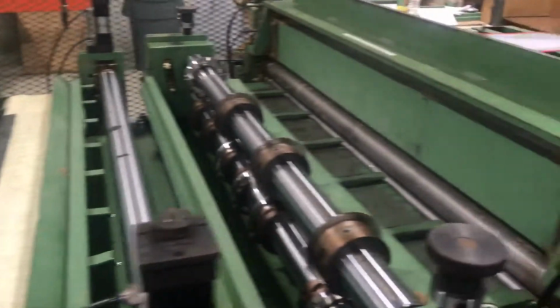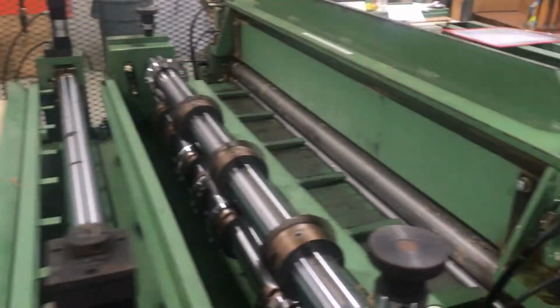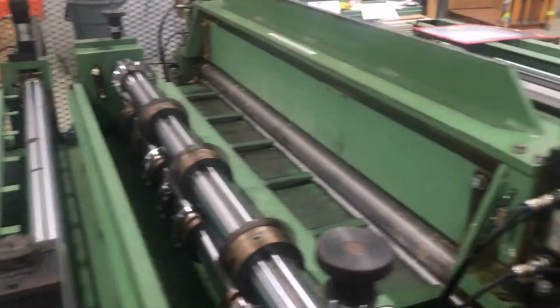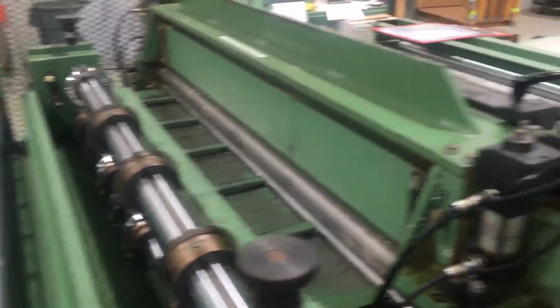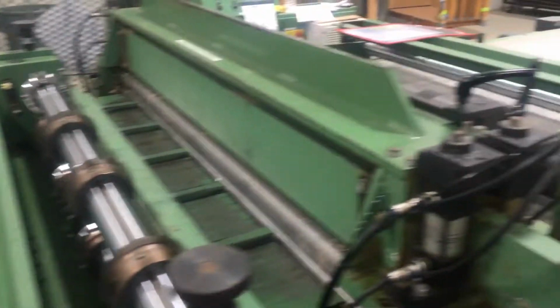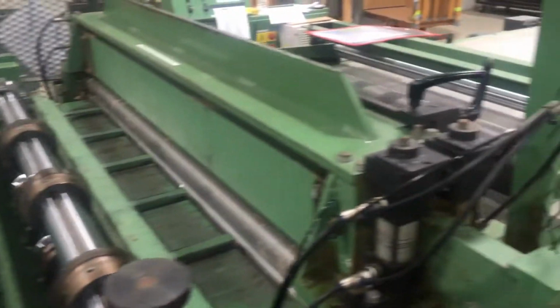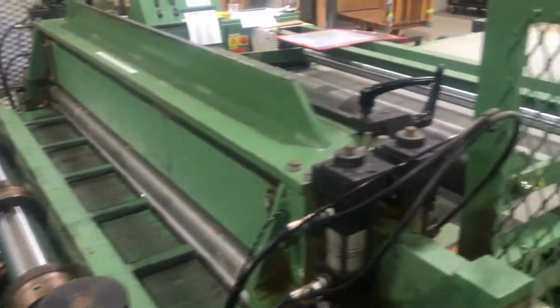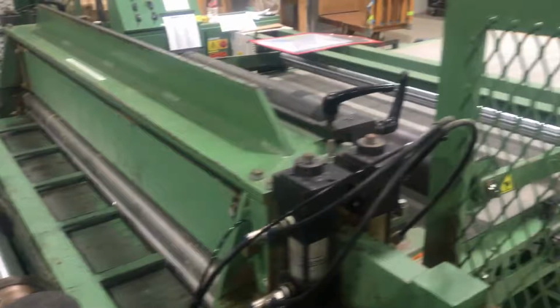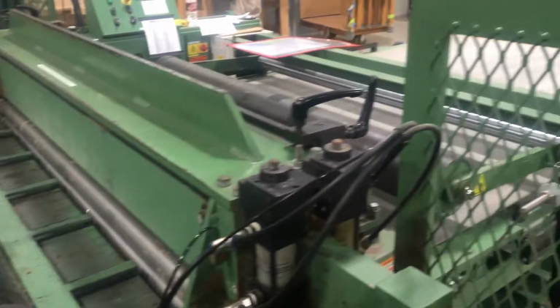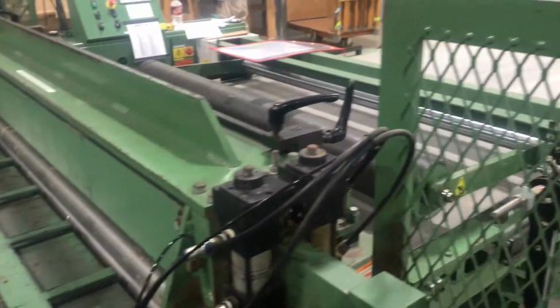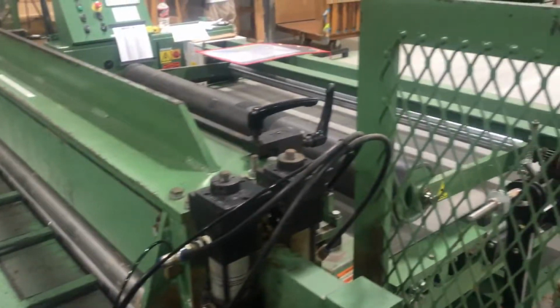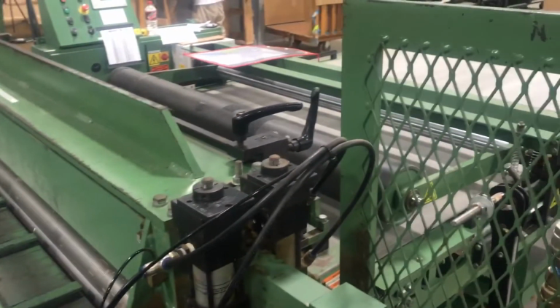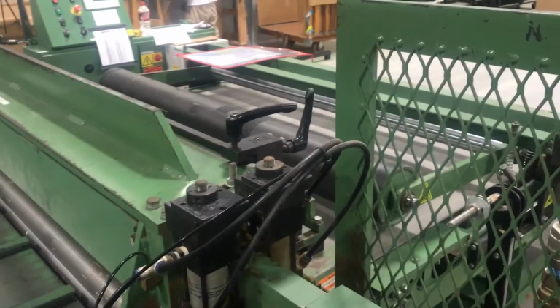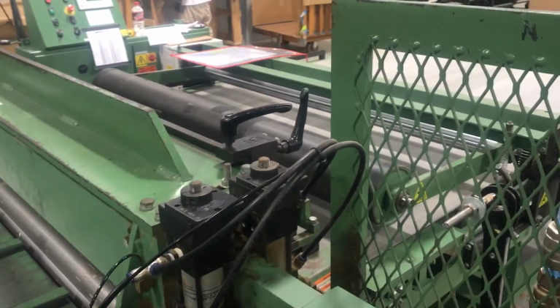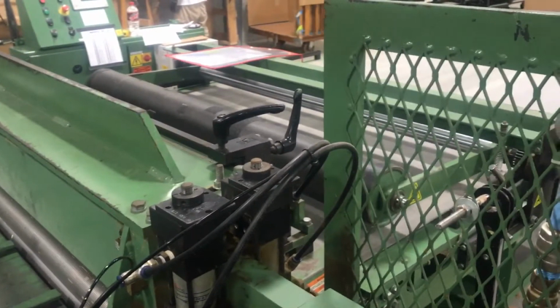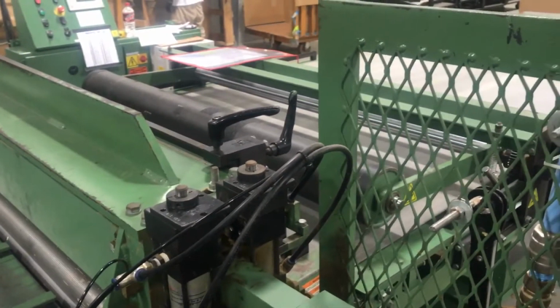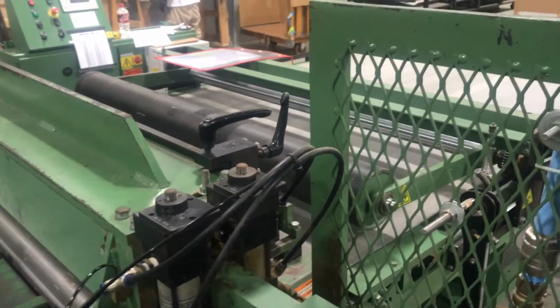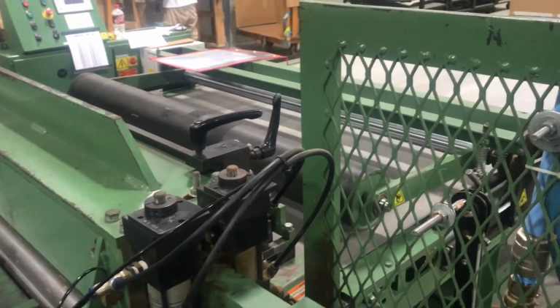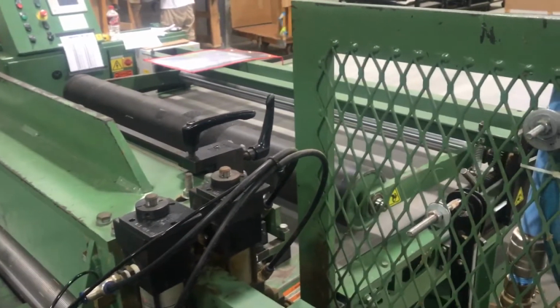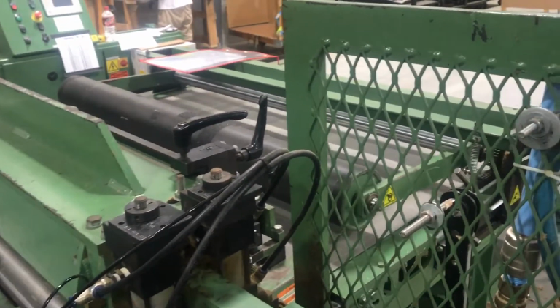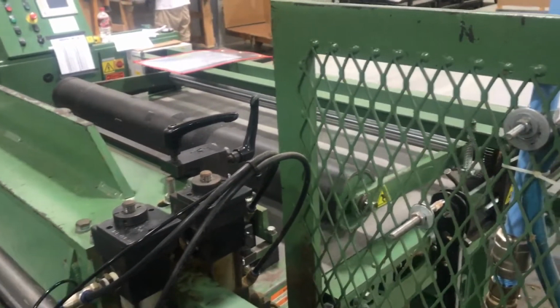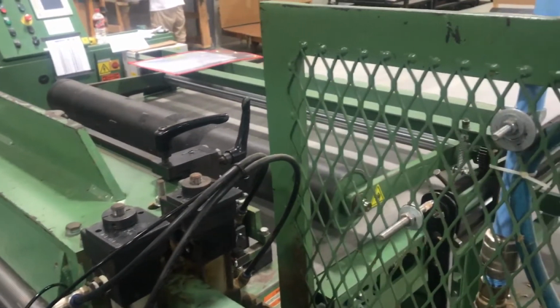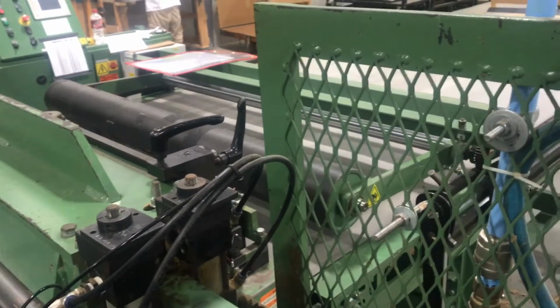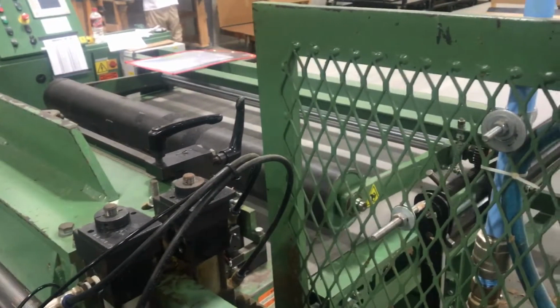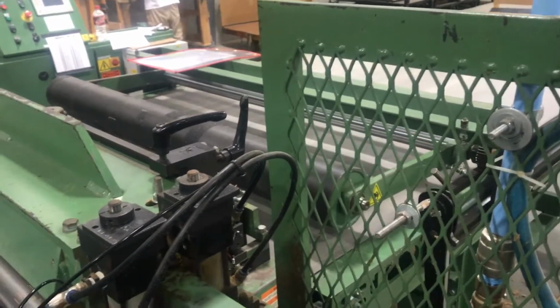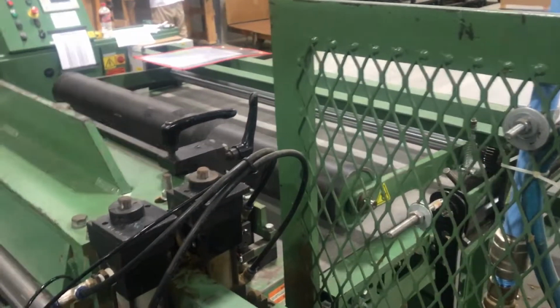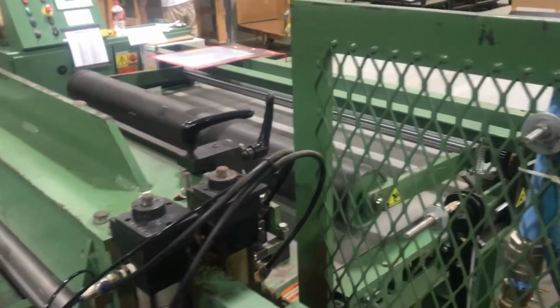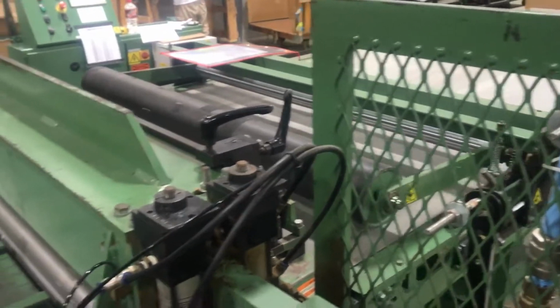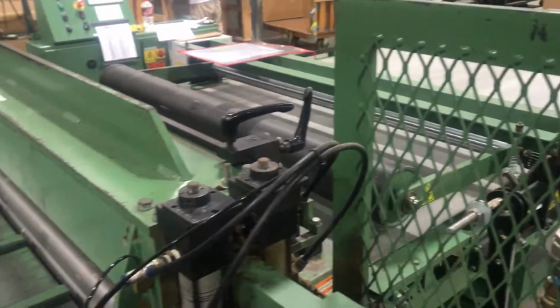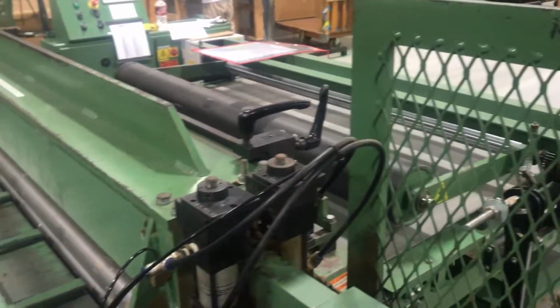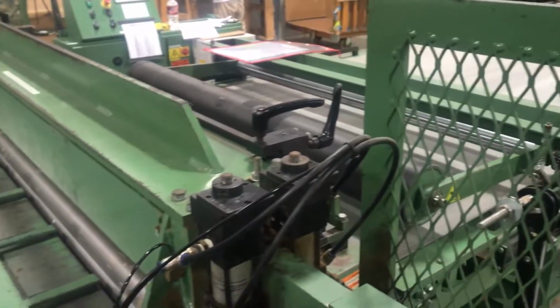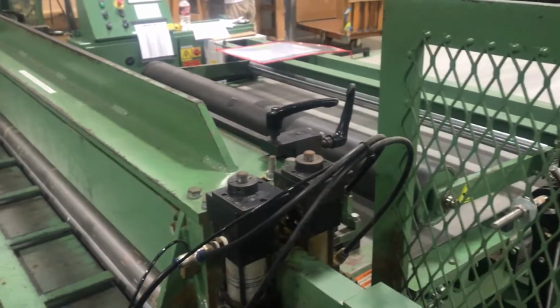The beam is pretty well complete. Matt's just going to drill one last hole, but other than that we'll be in good shape.